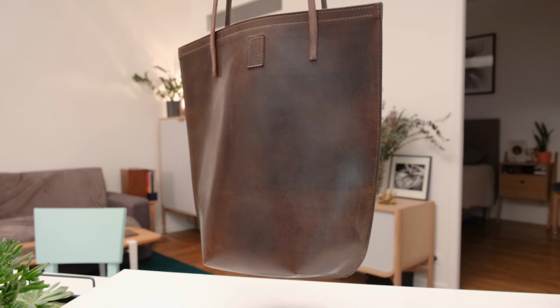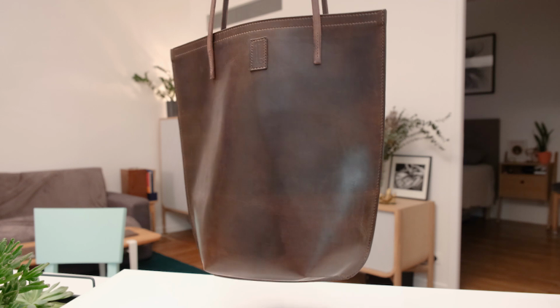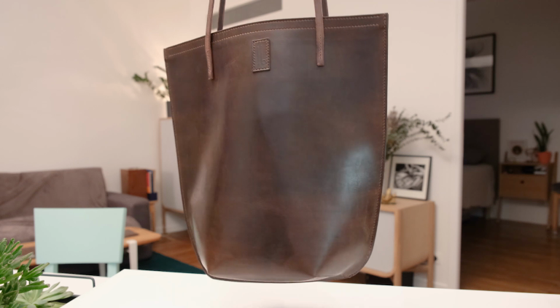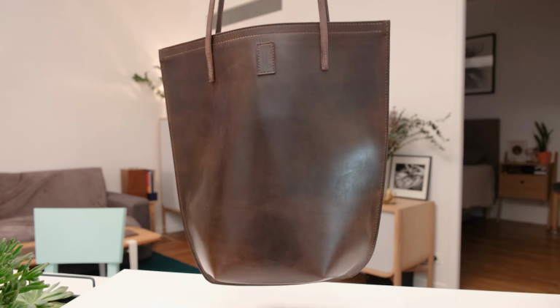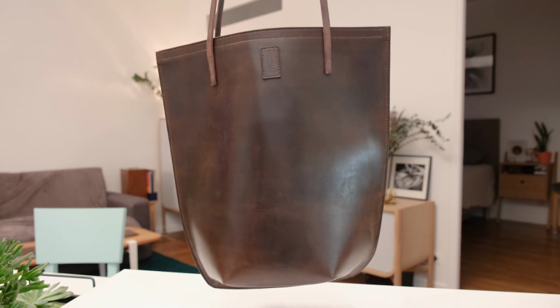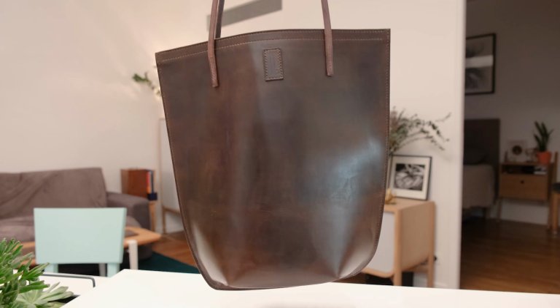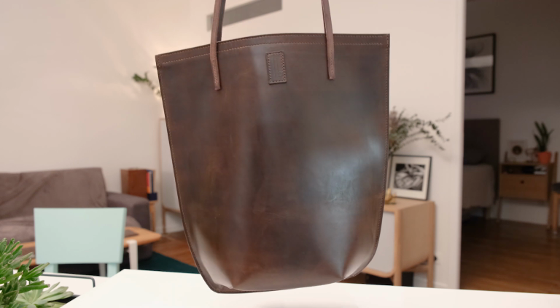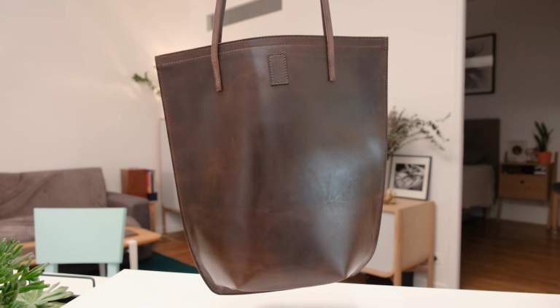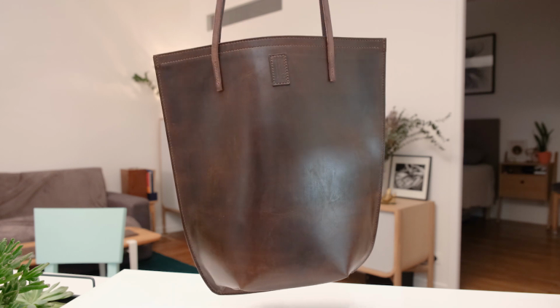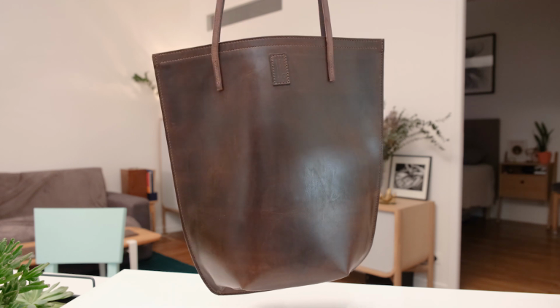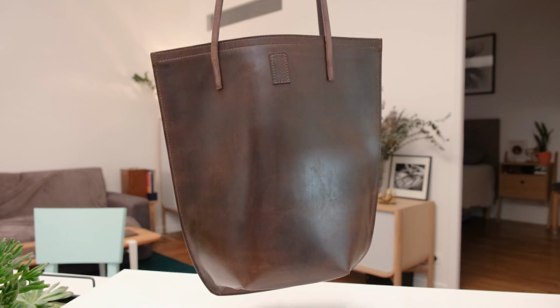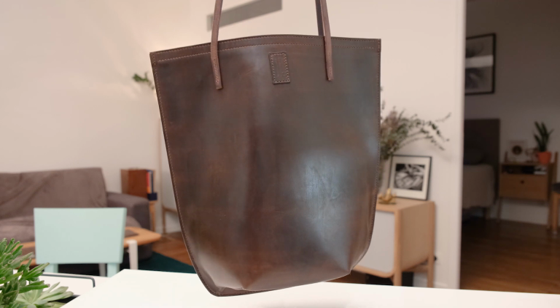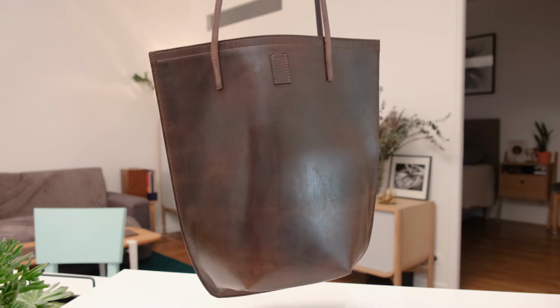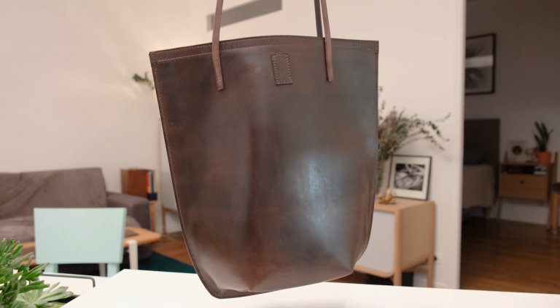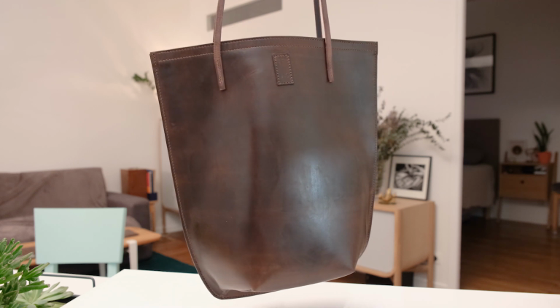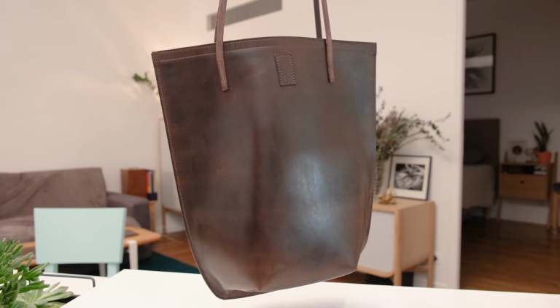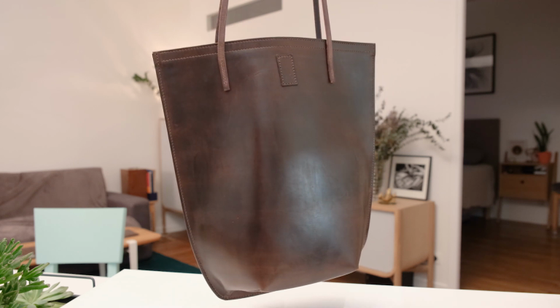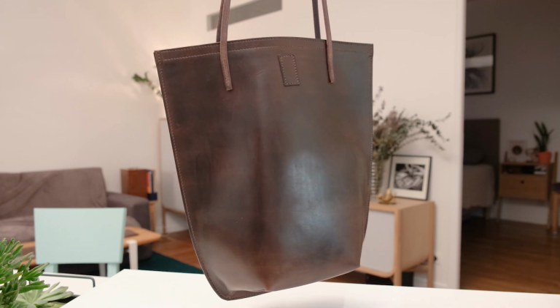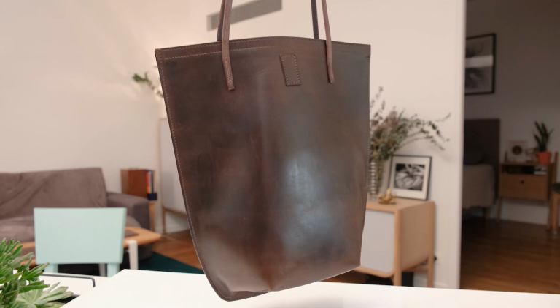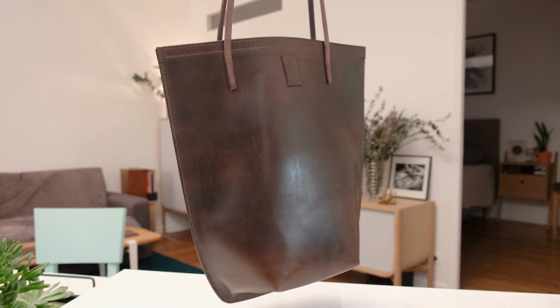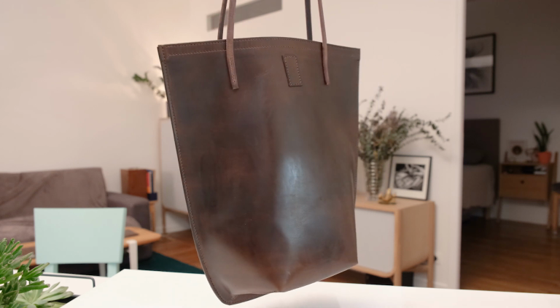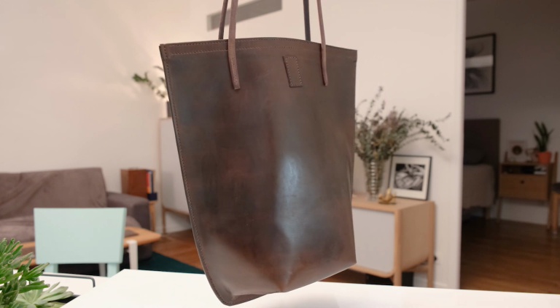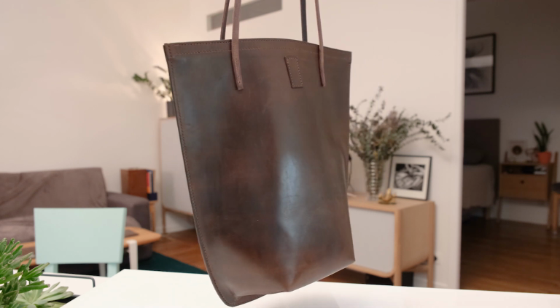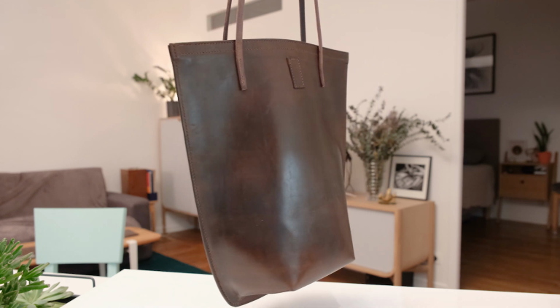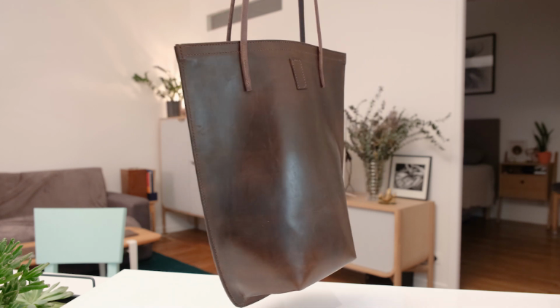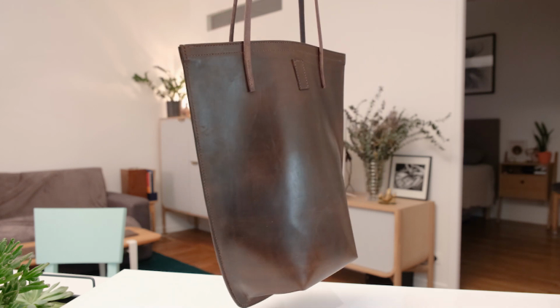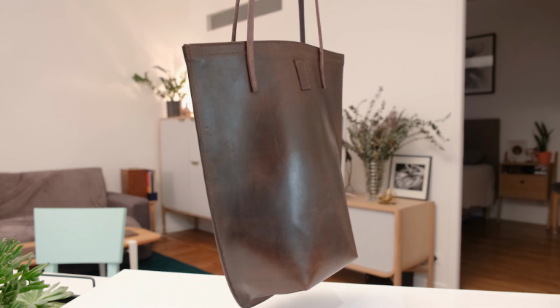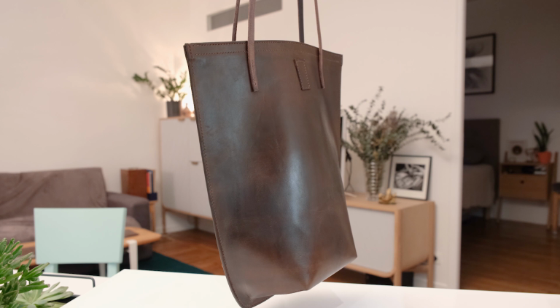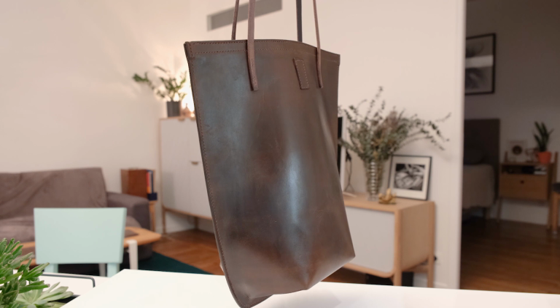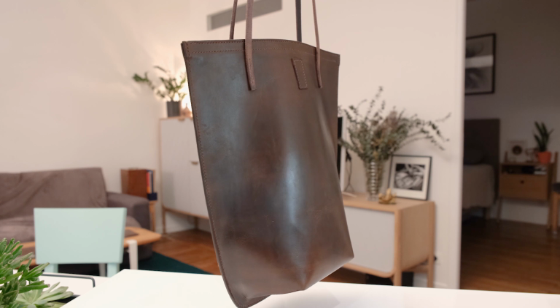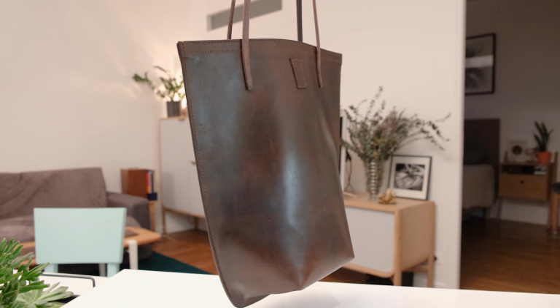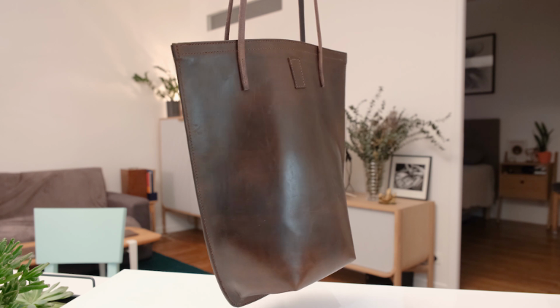Hey guys and welcome back, this is James and today we are going to be making this leather tote bag.